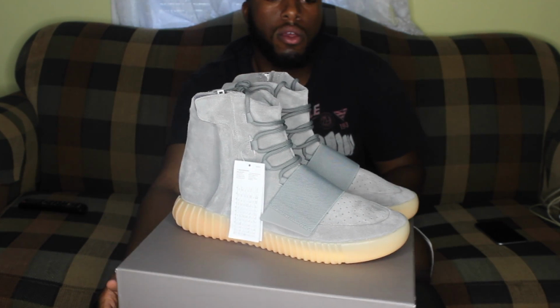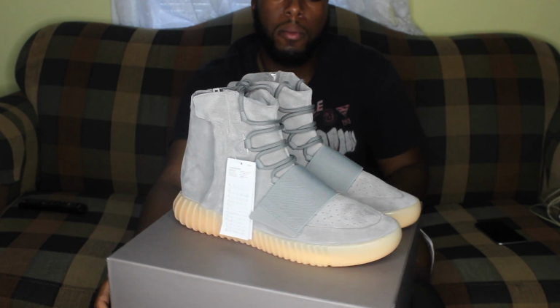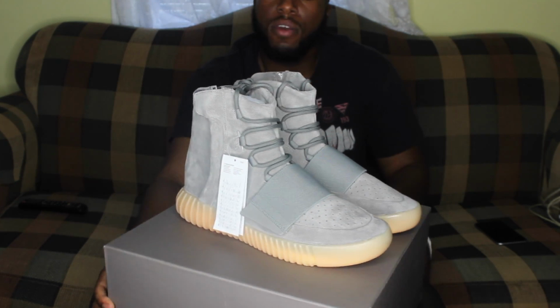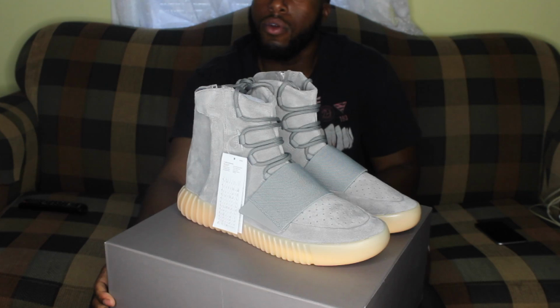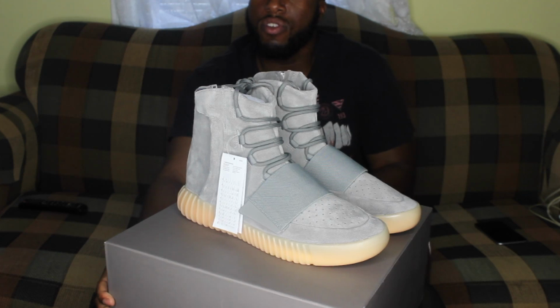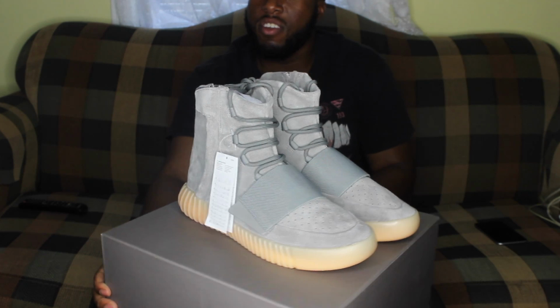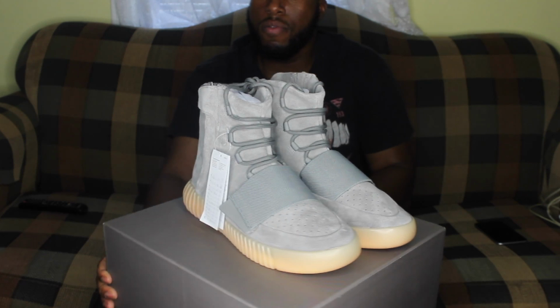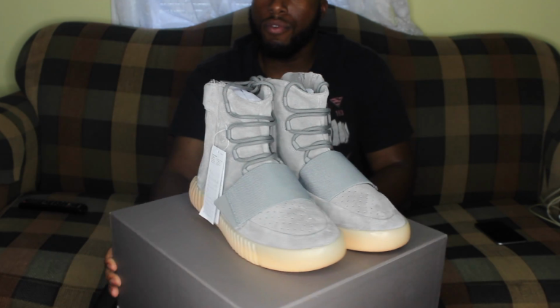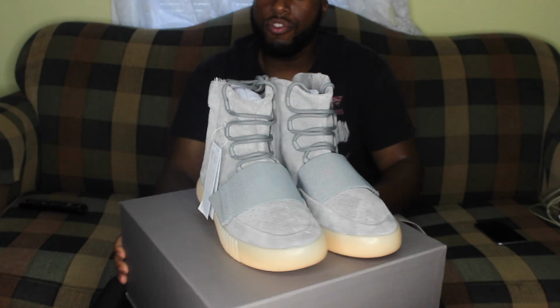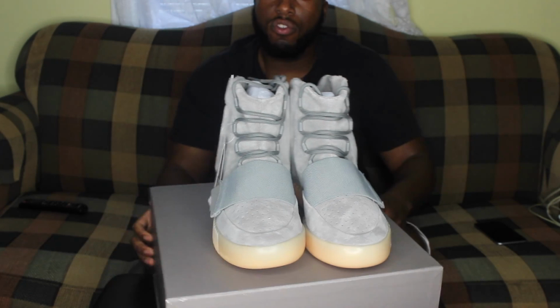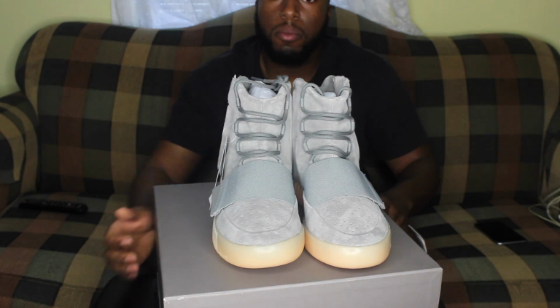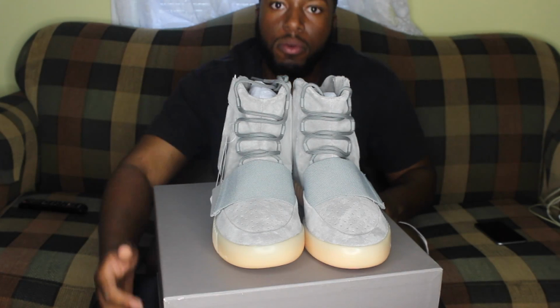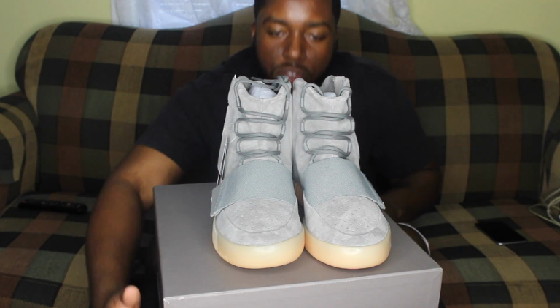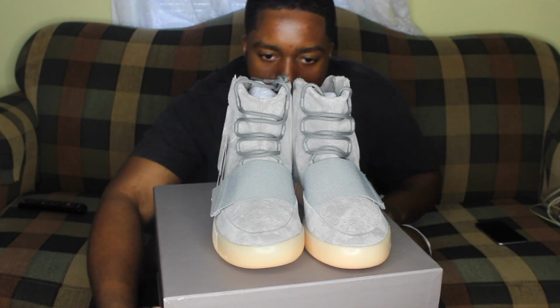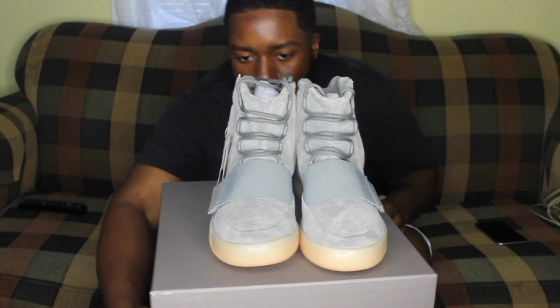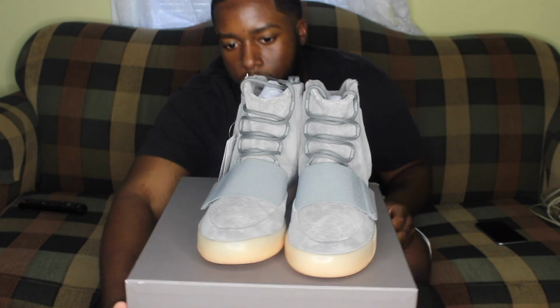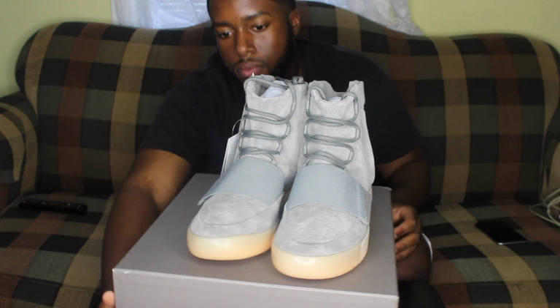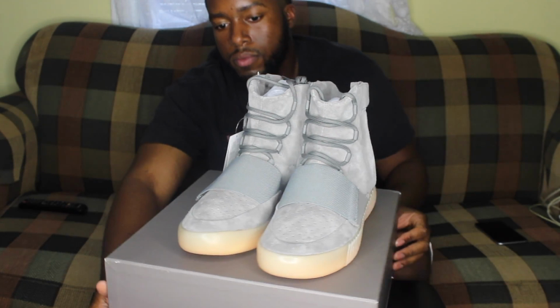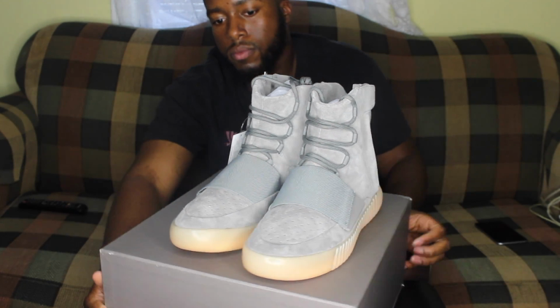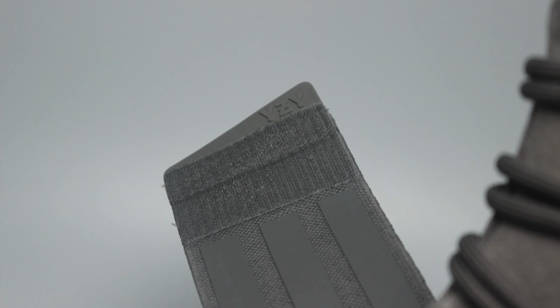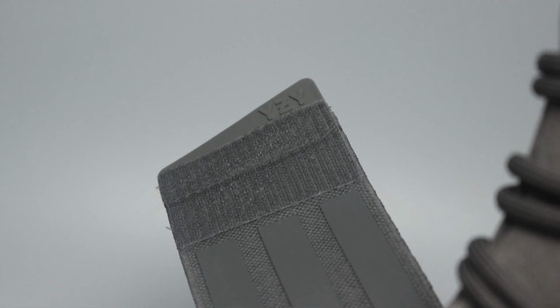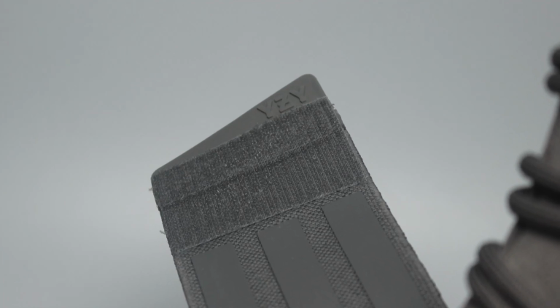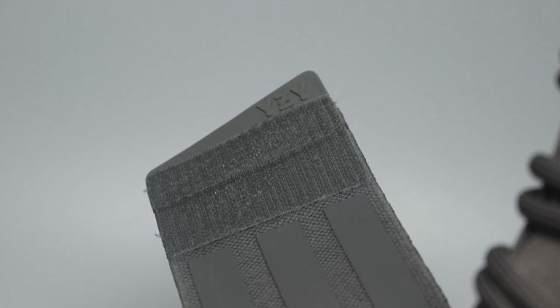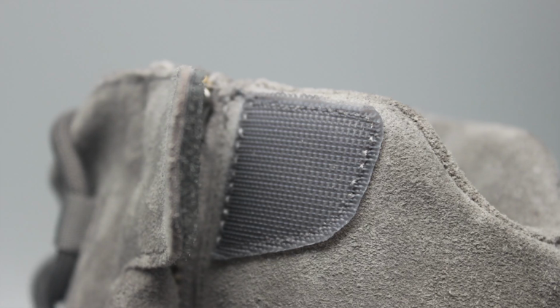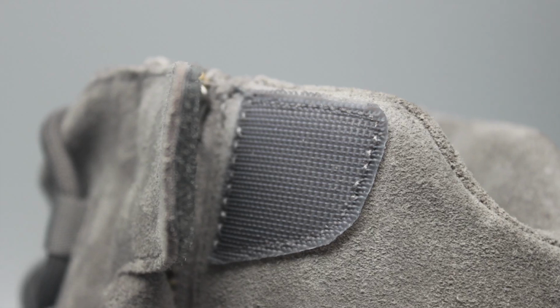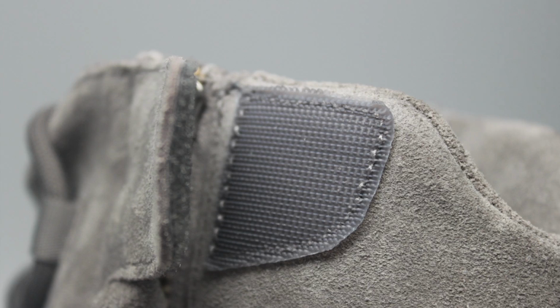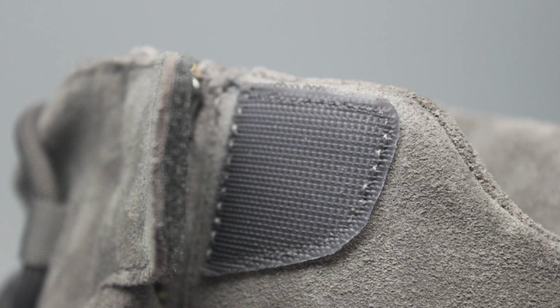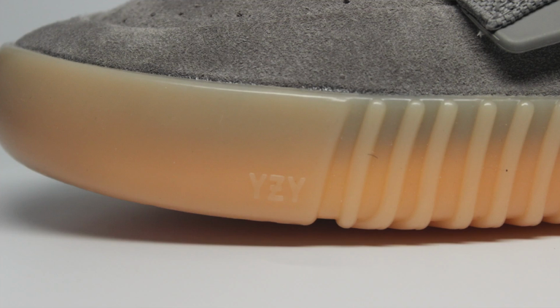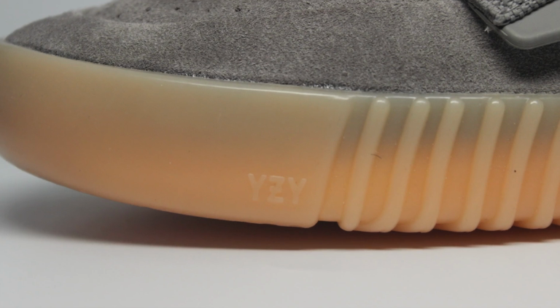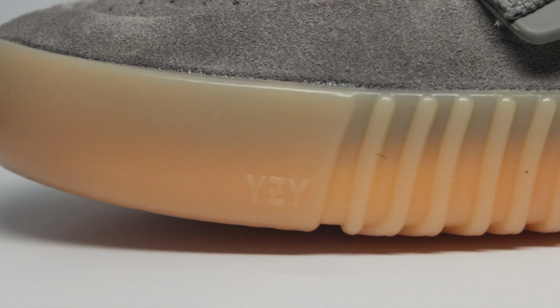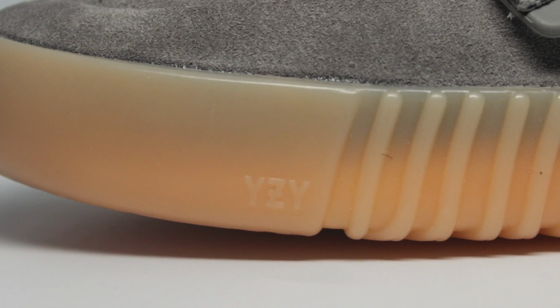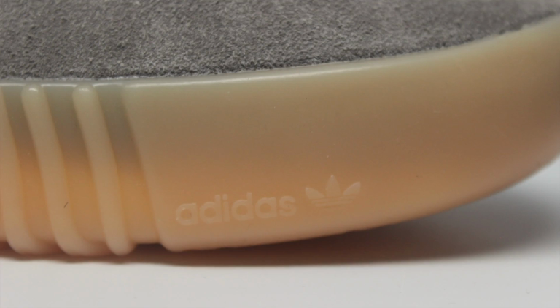I'm going to give you the 360 view of the shoes, let me know what you think. We'll do some close-up shots.